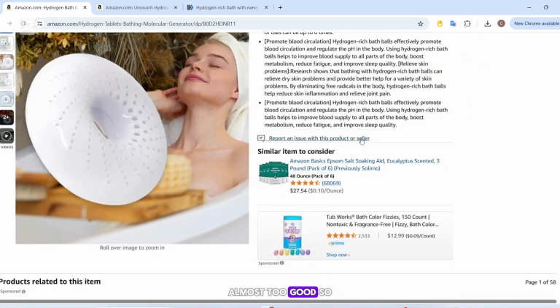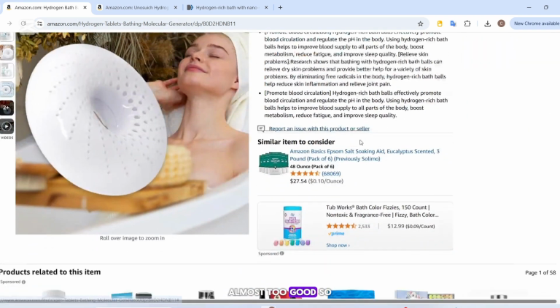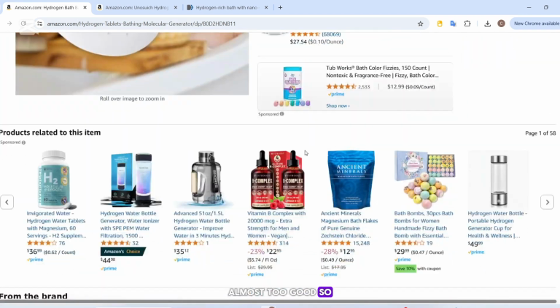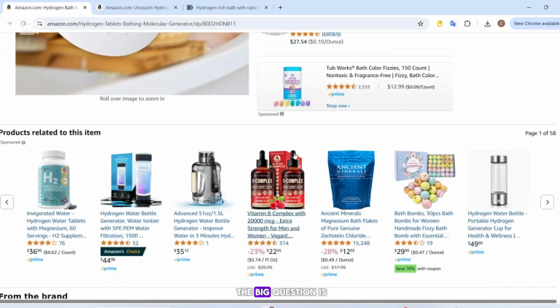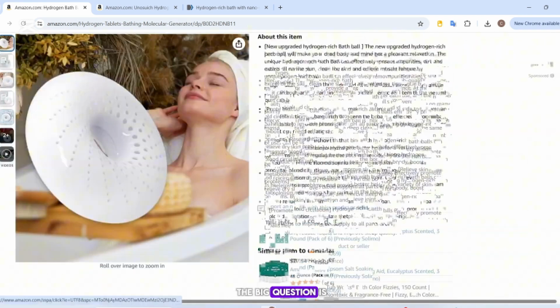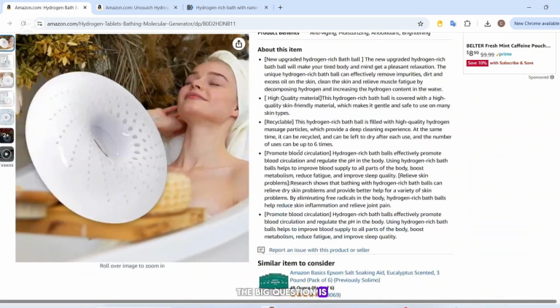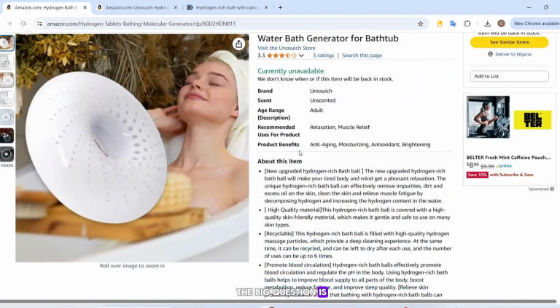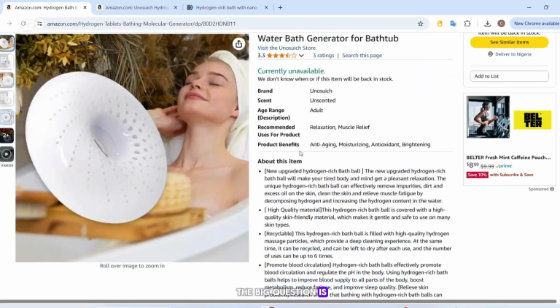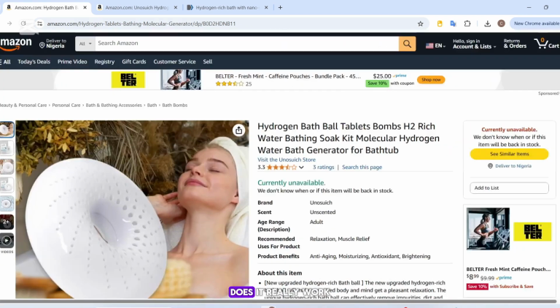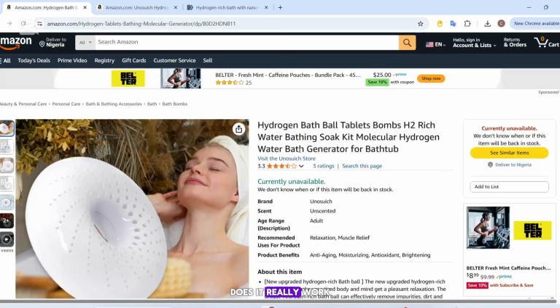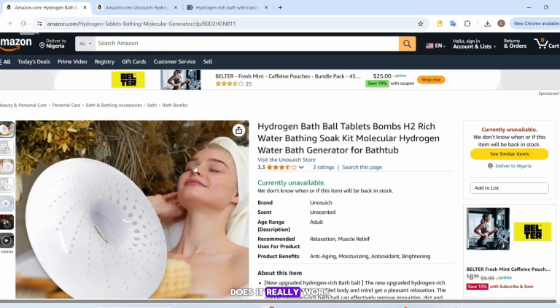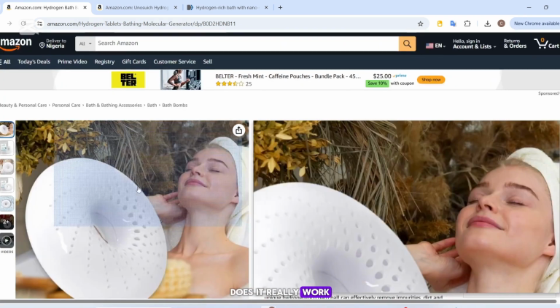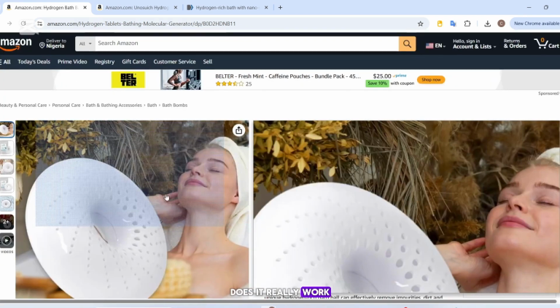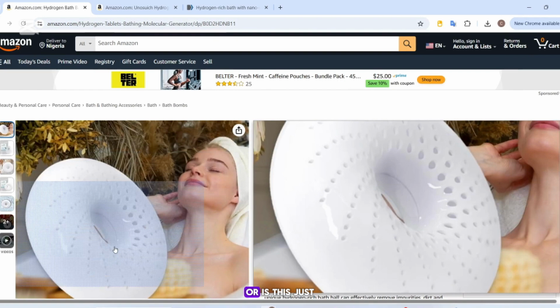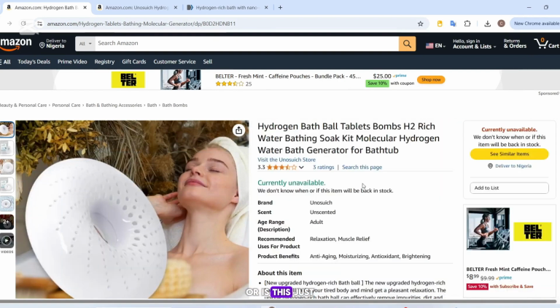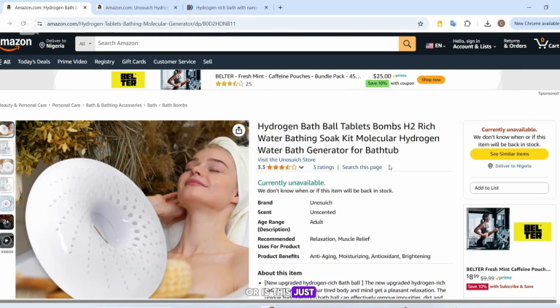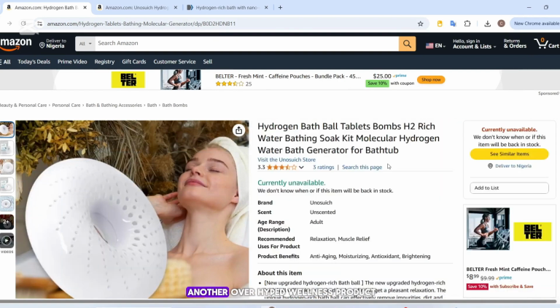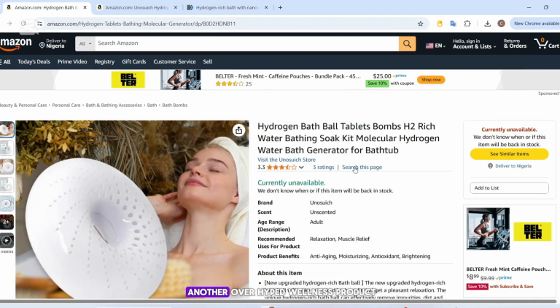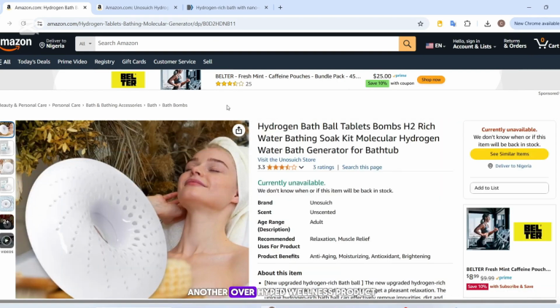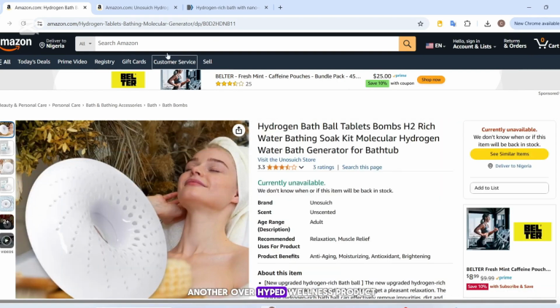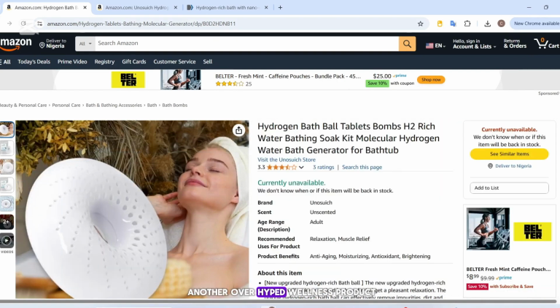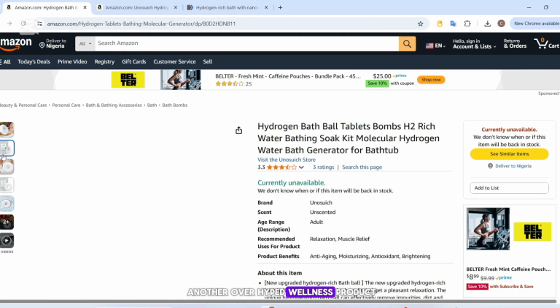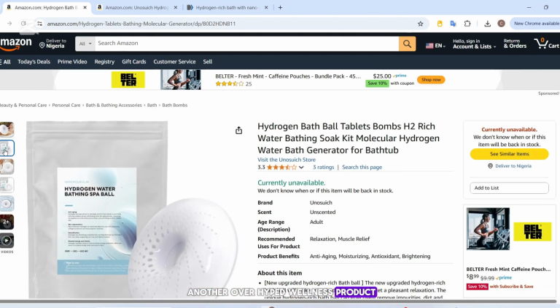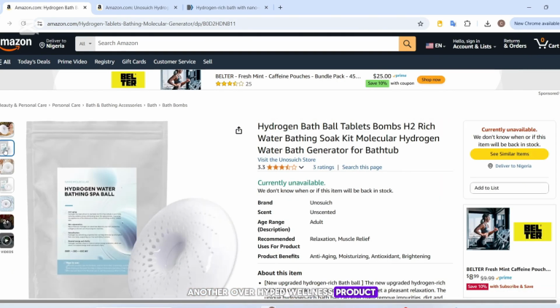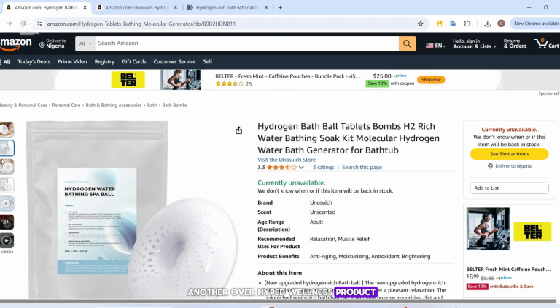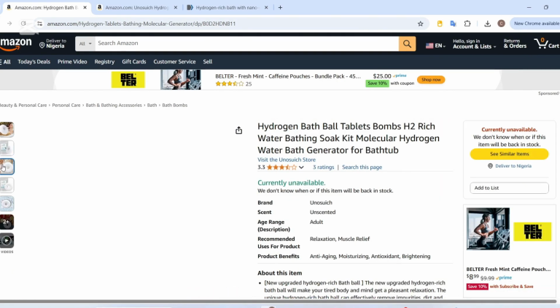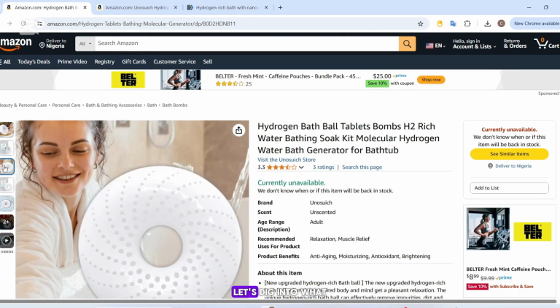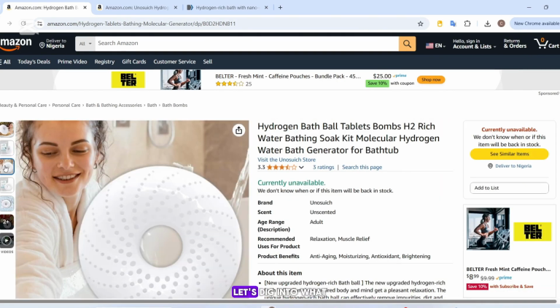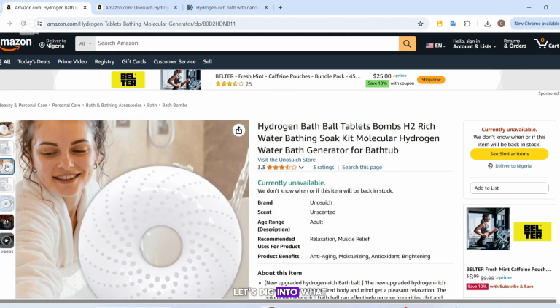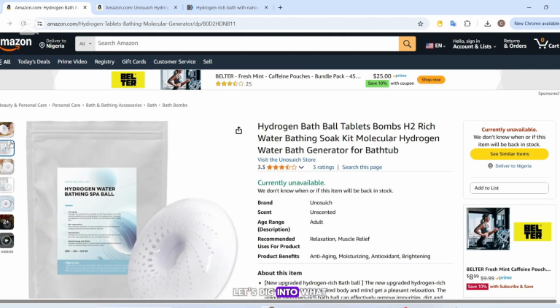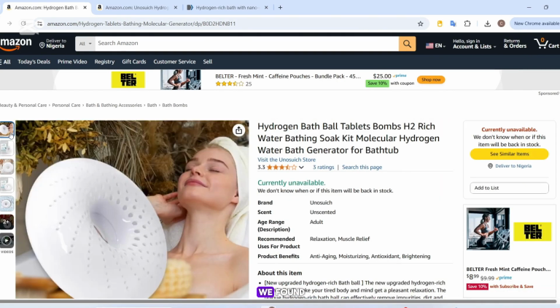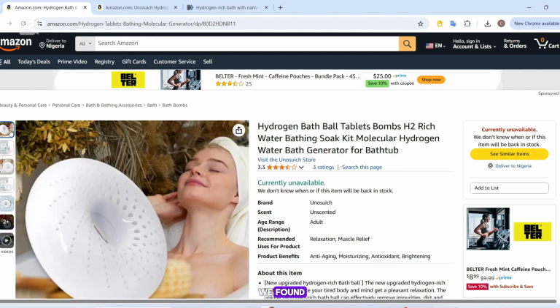So the big question is: does it really work, or is this just another over-hyped wellness product? Let's dig into what we found.